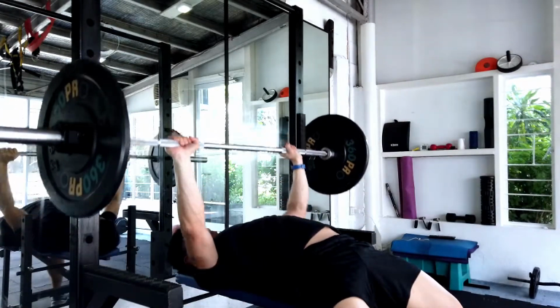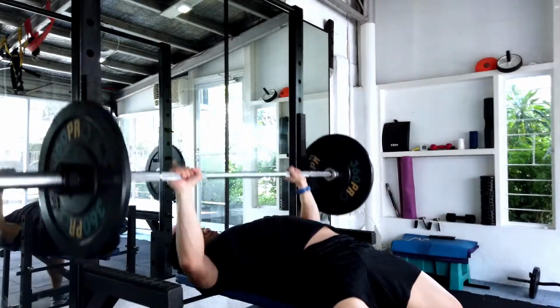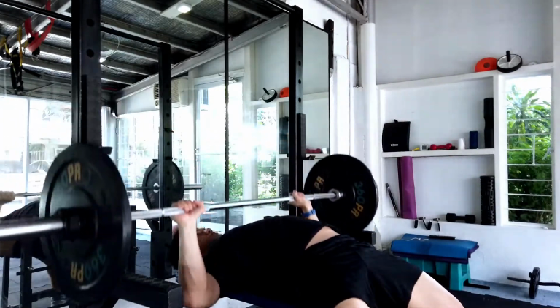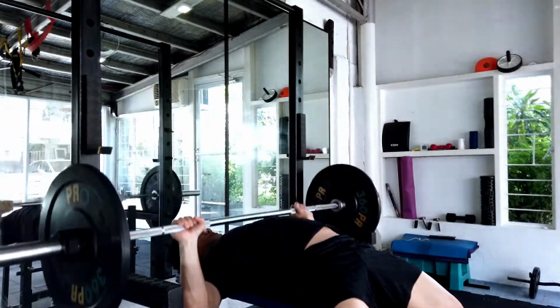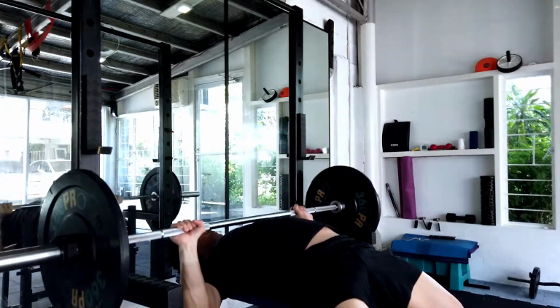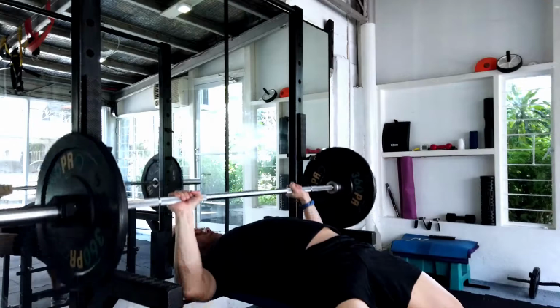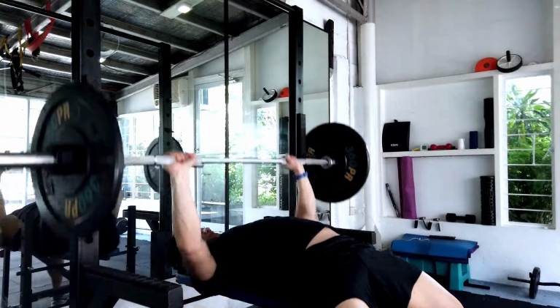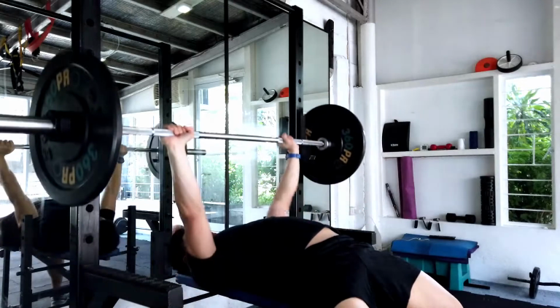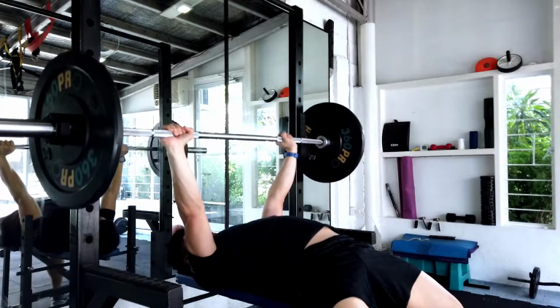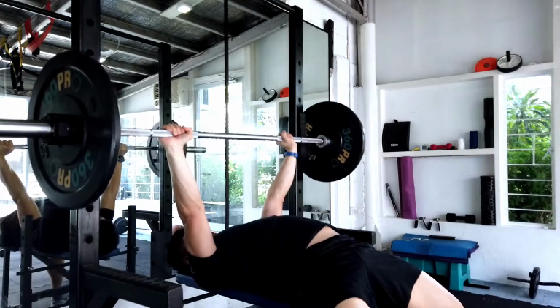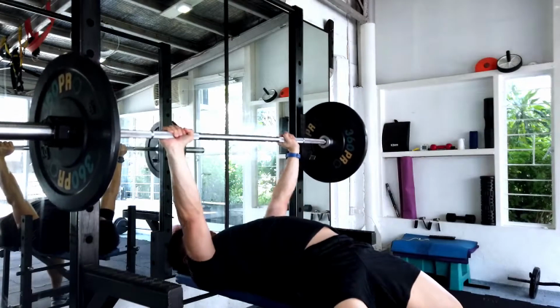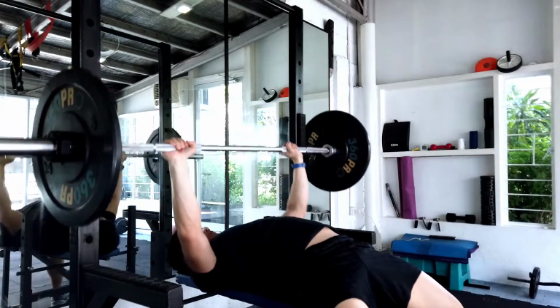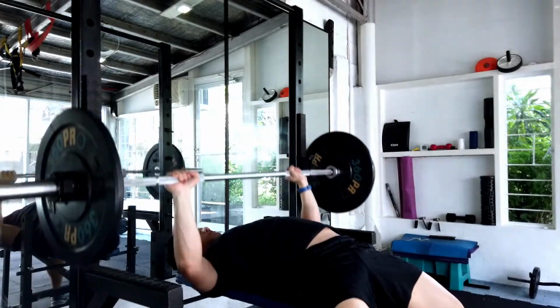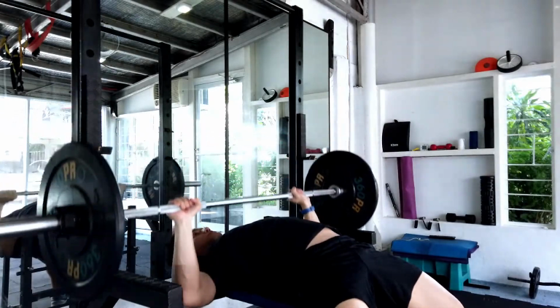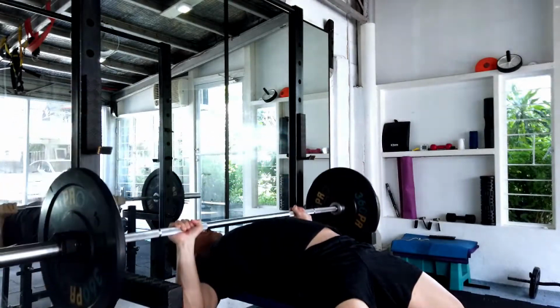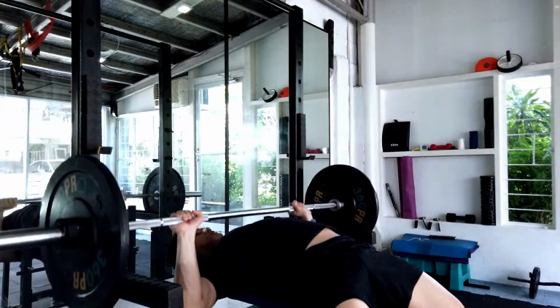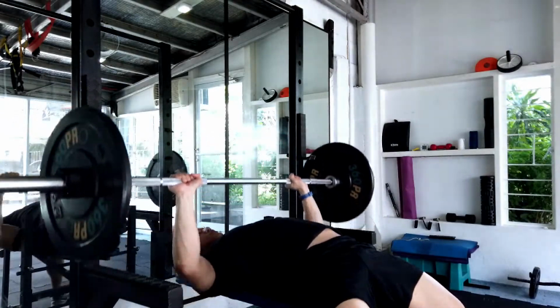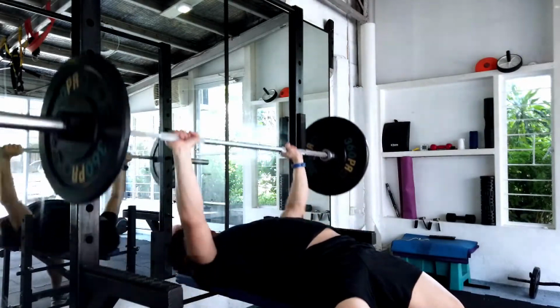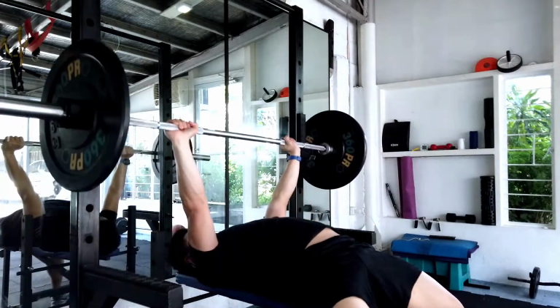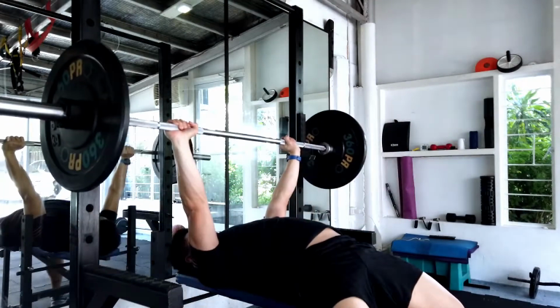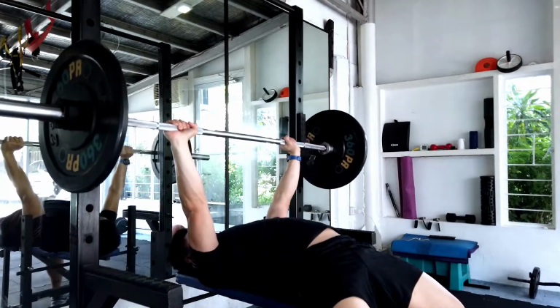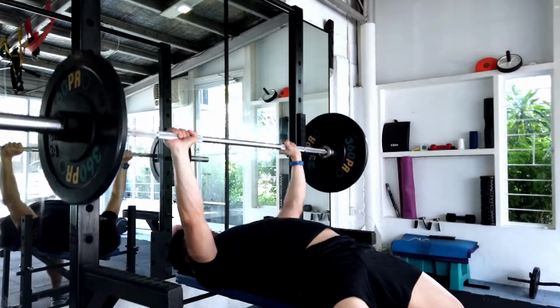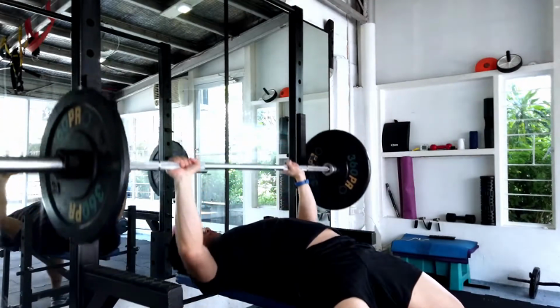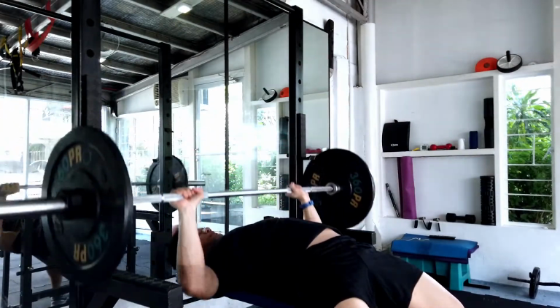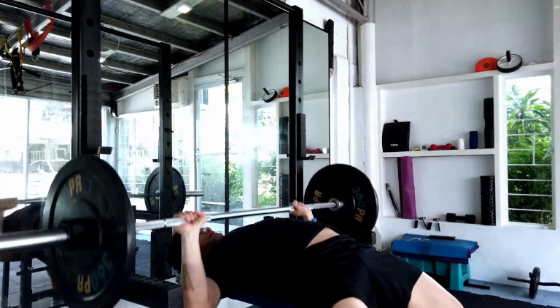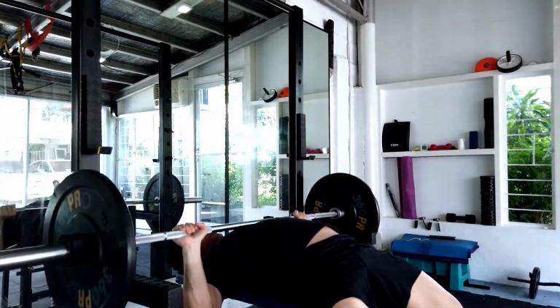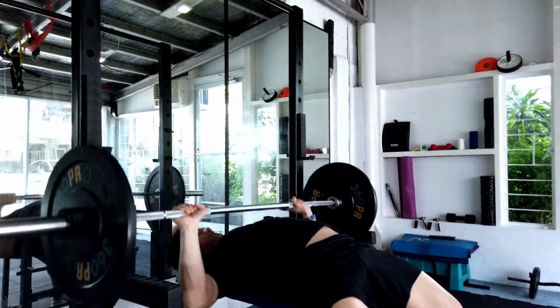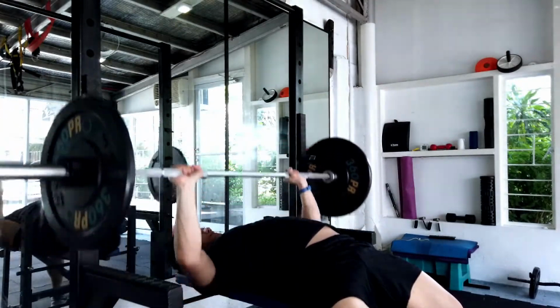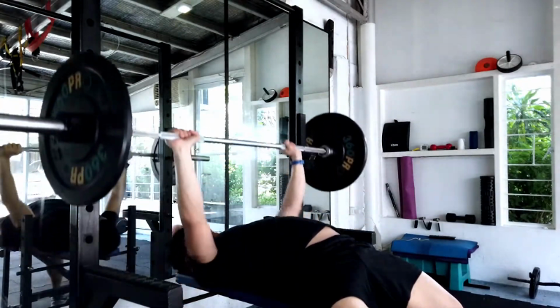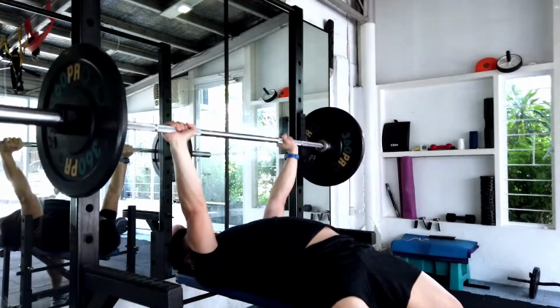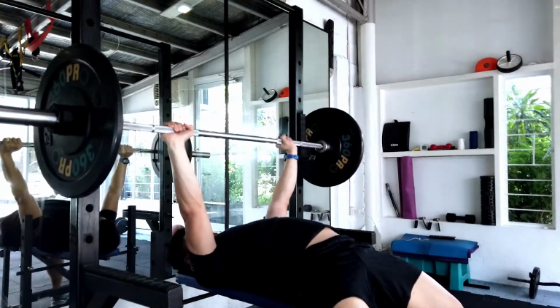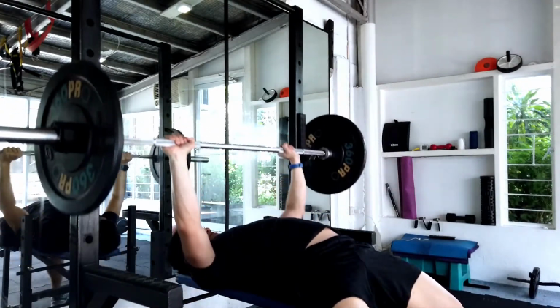So only your arms are moving when you're doing the bench press.